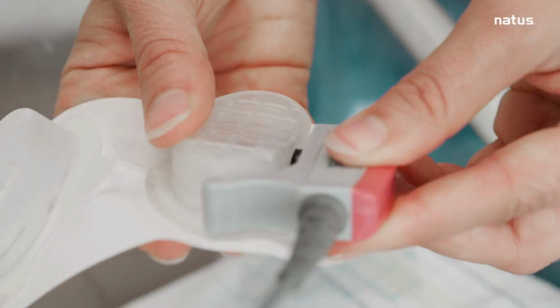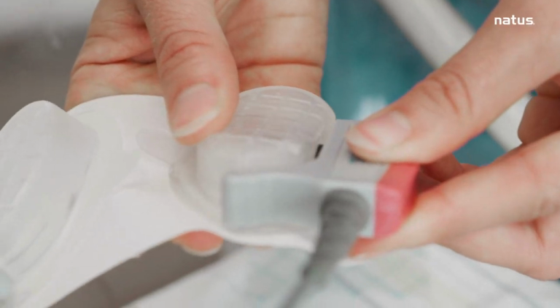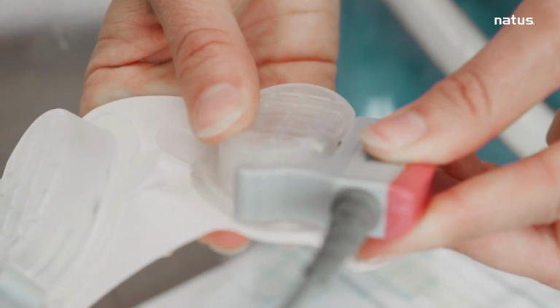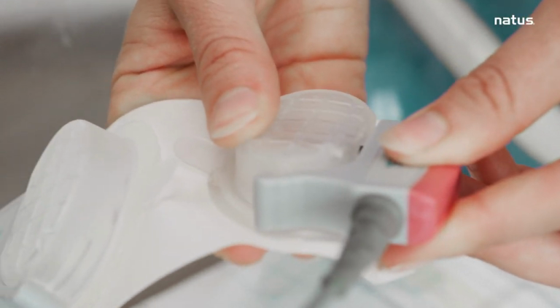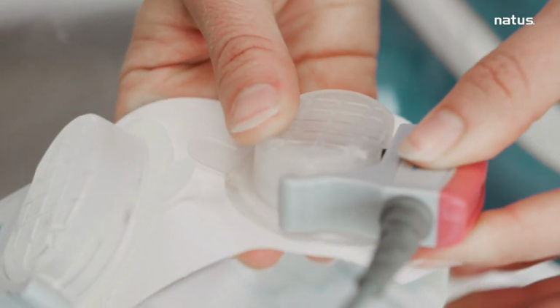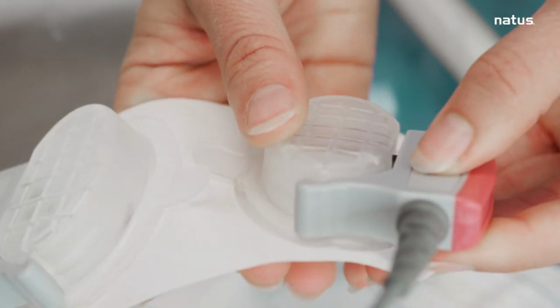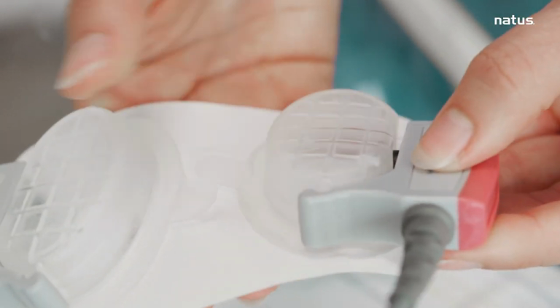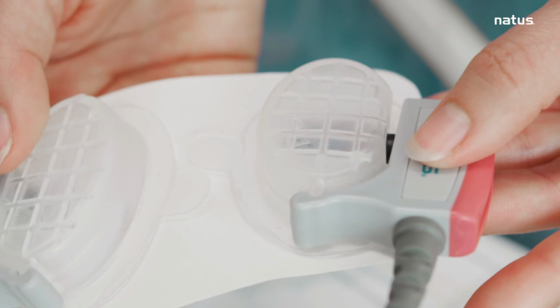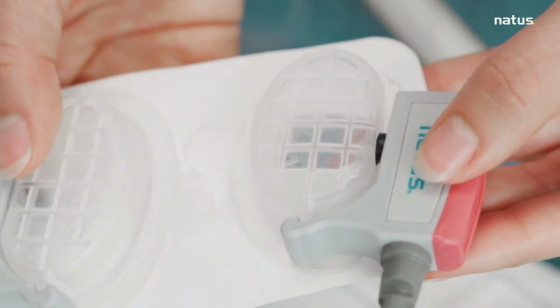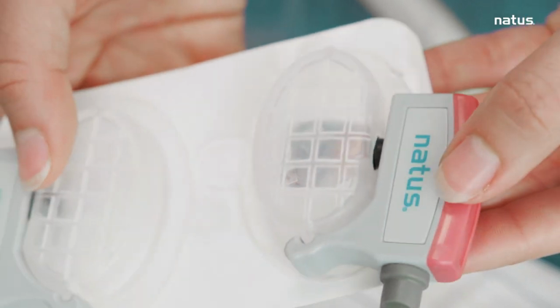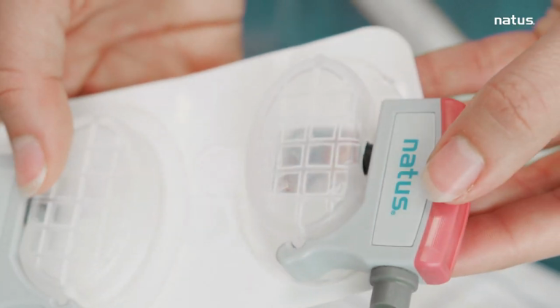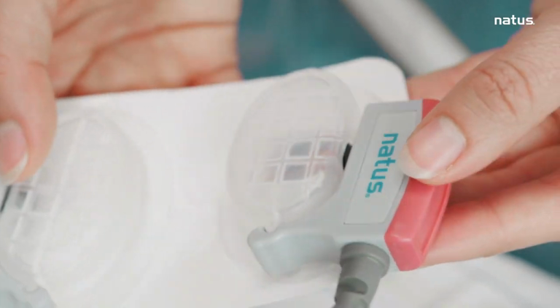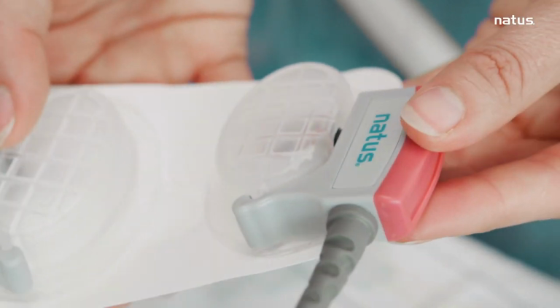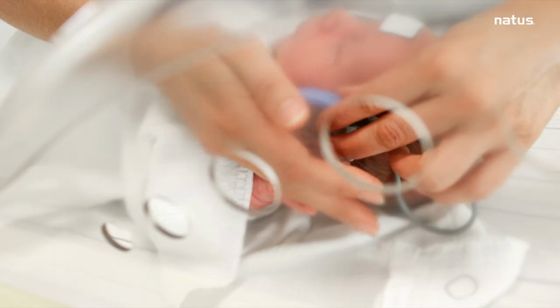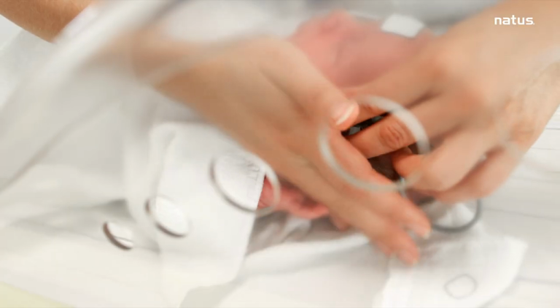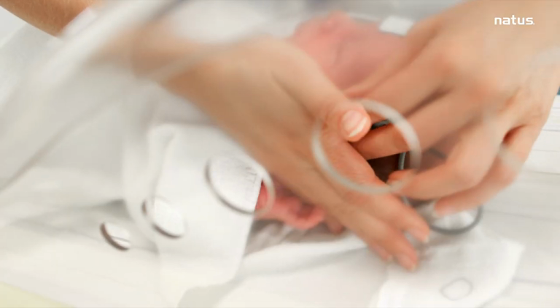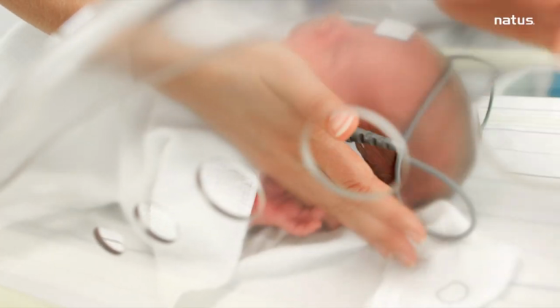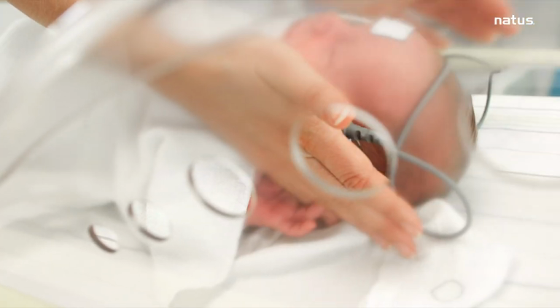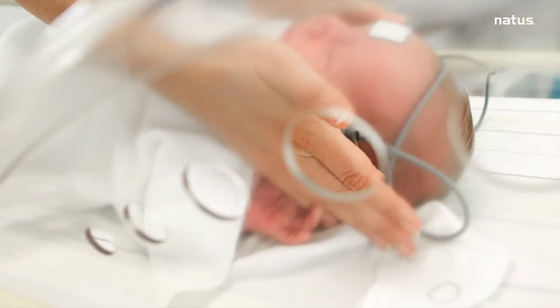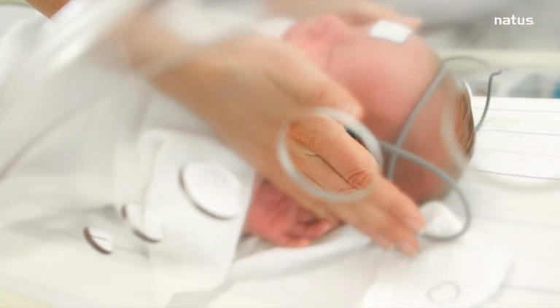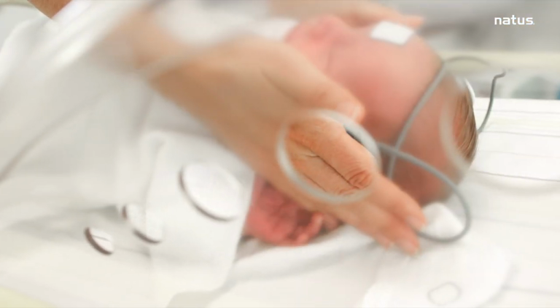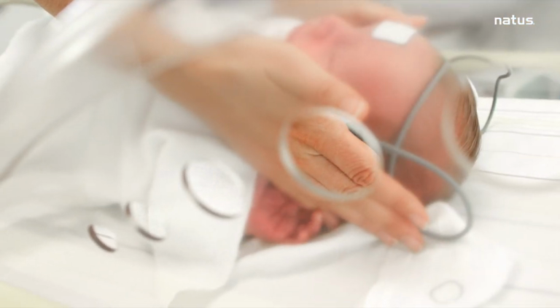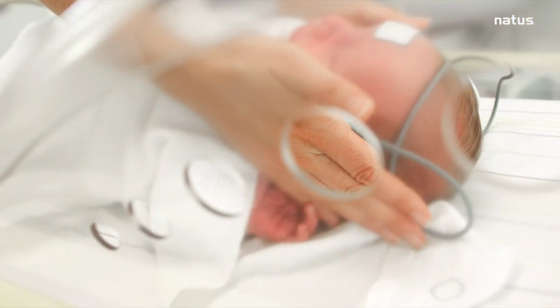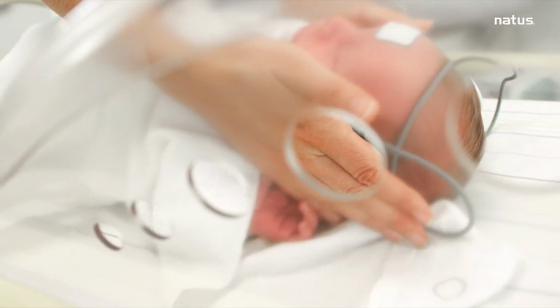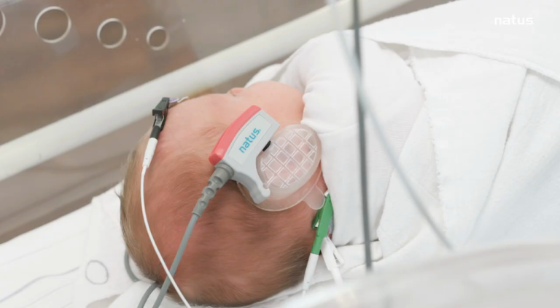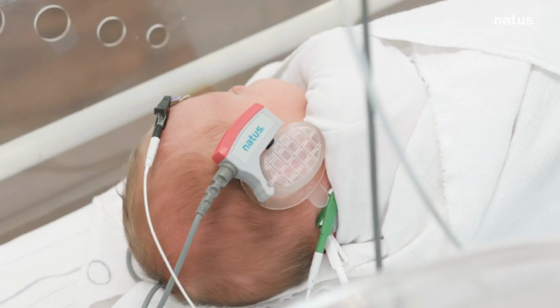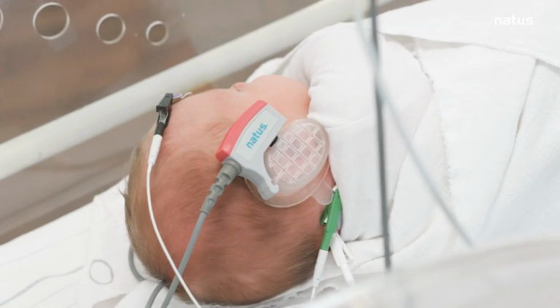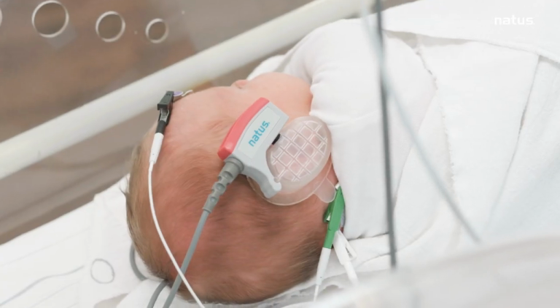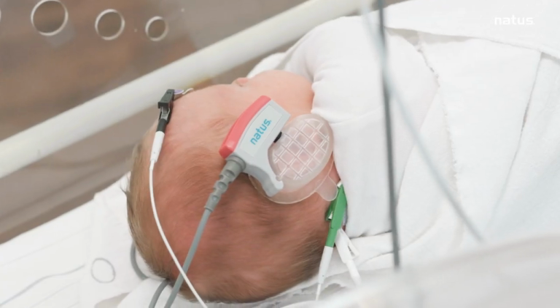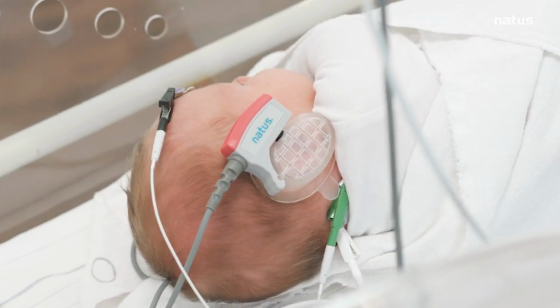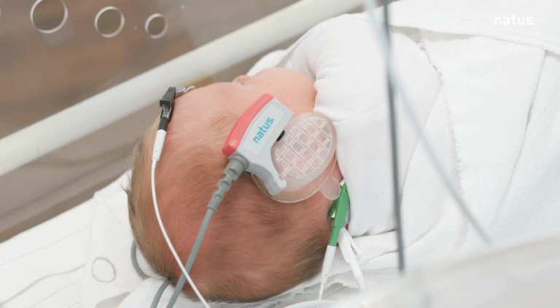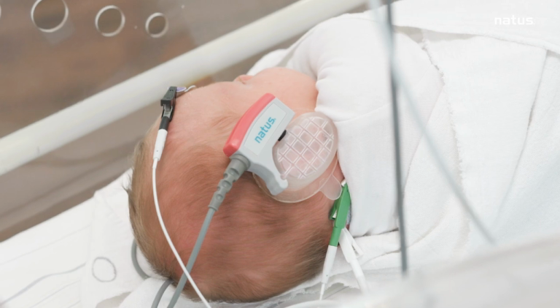The ergonomic ear couplers attenuate ambient noise and create an optimal environment for delivery of the click stimulus.